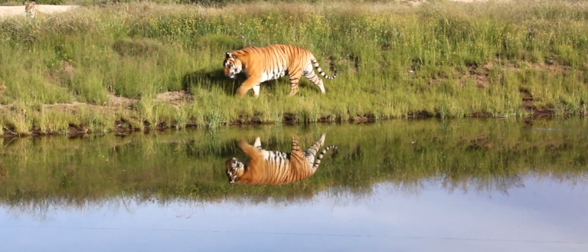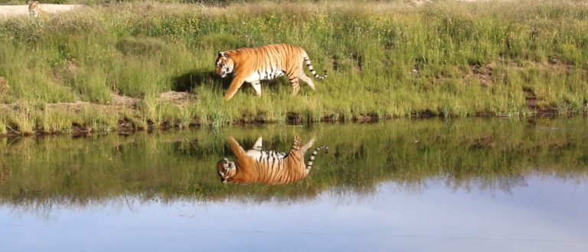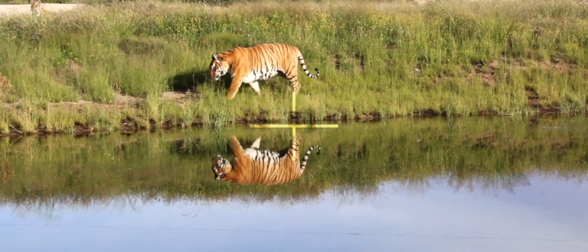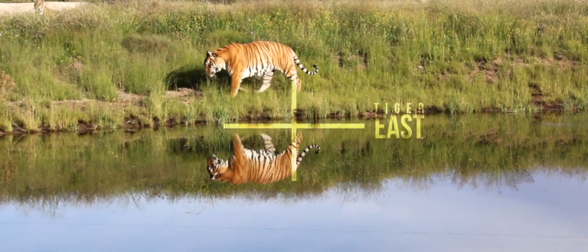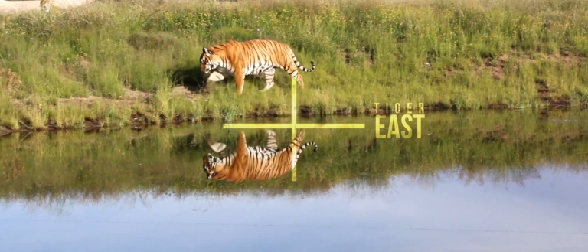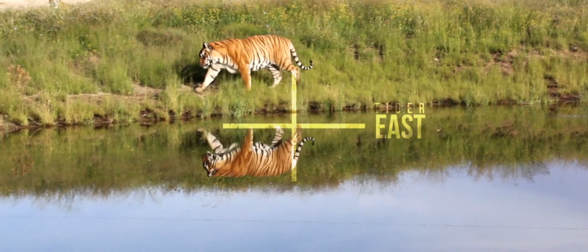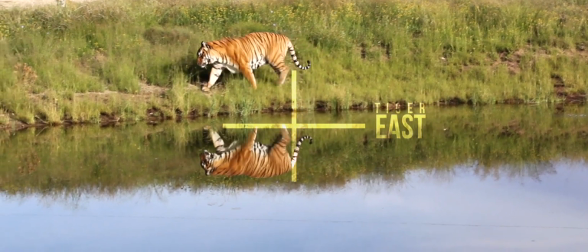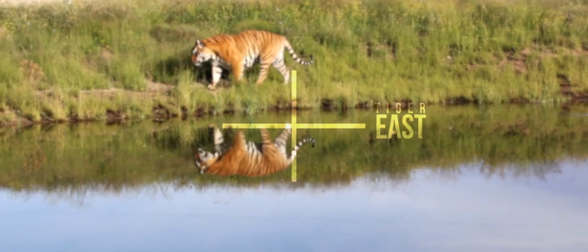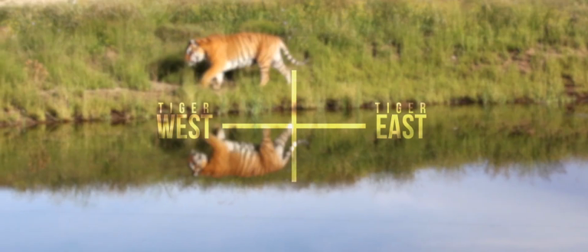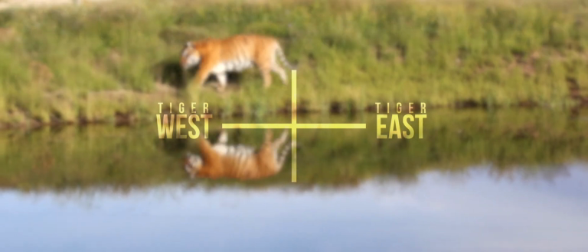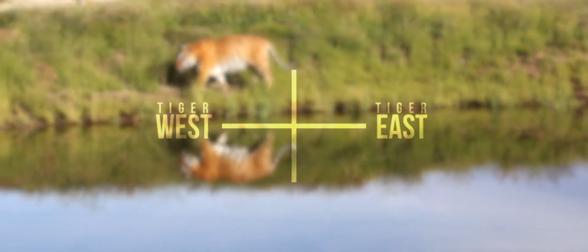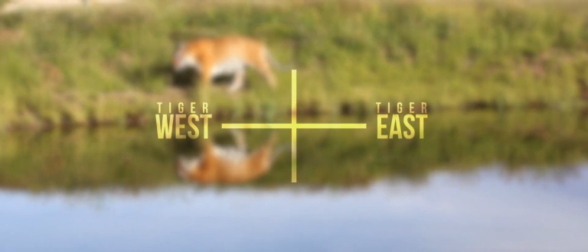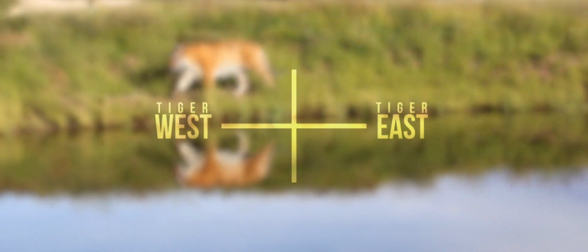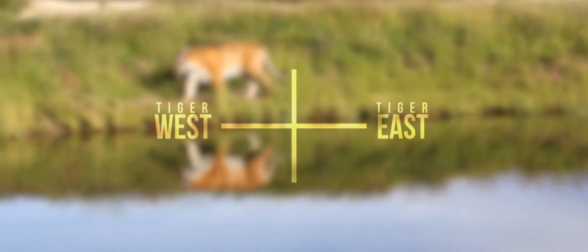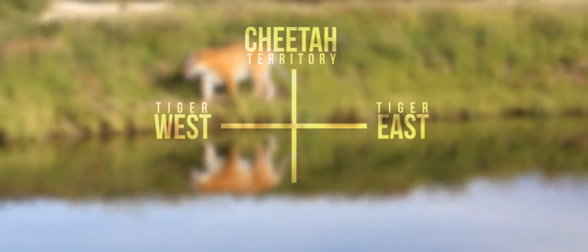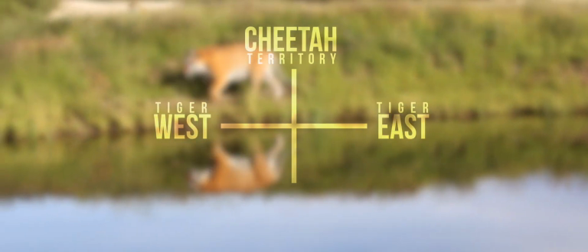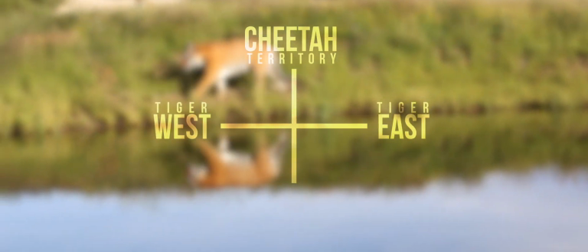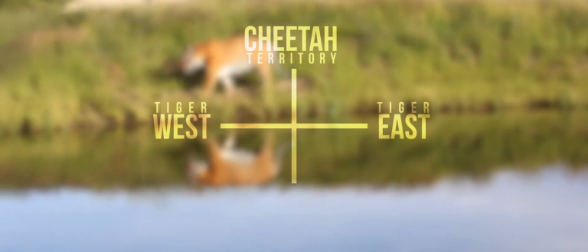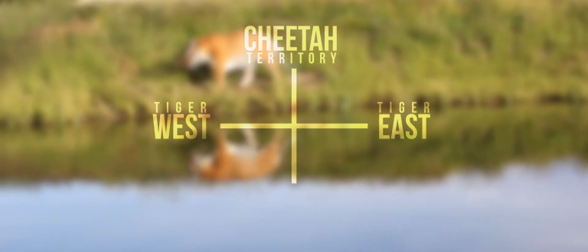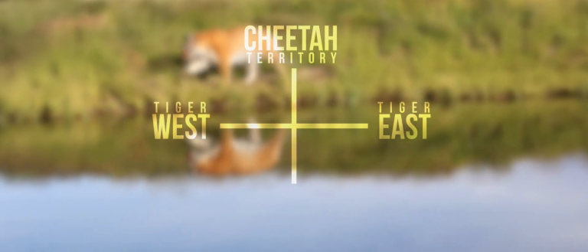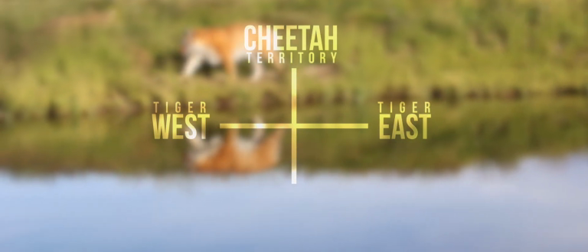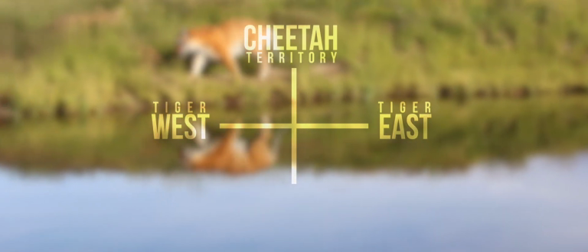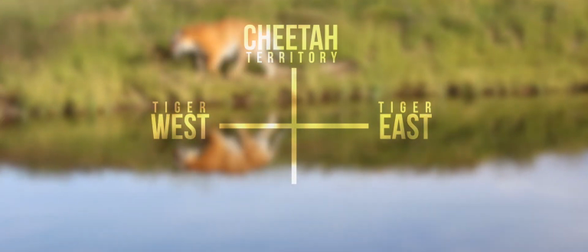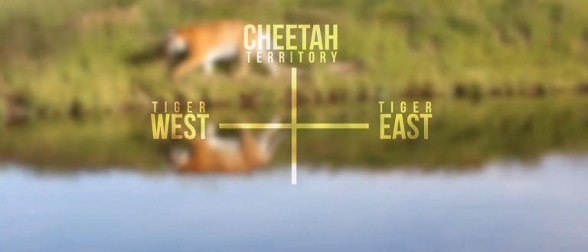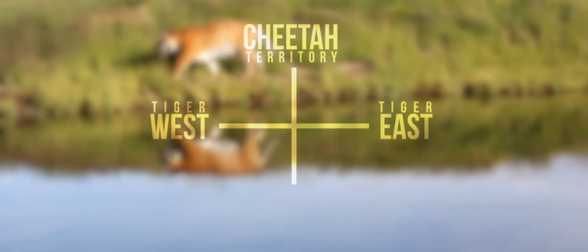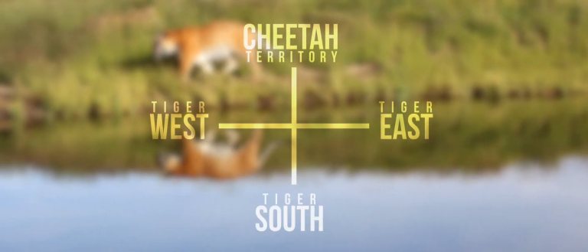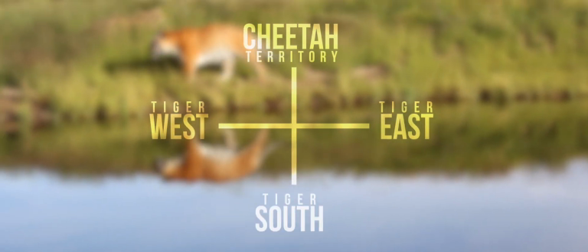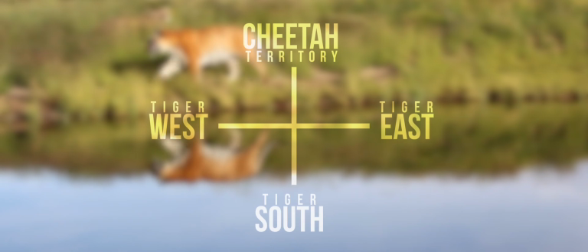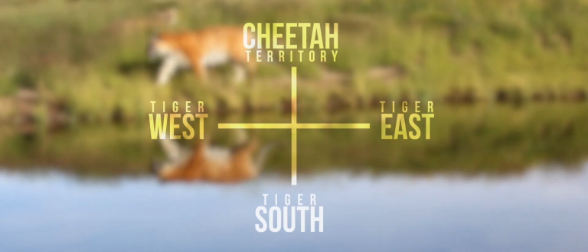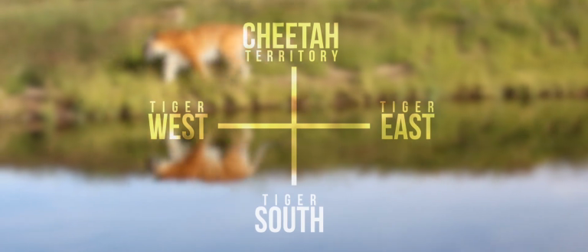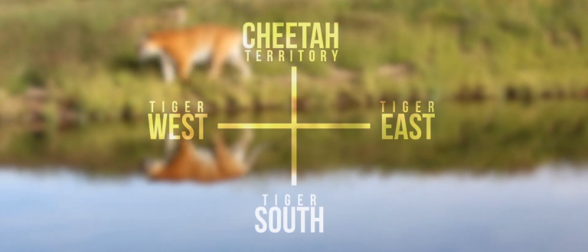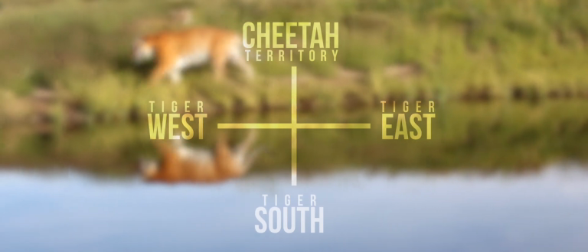We have Tiger East, we have Tiger West, we have a Cheetah area, and then we have the new upcoming Tiger South area.